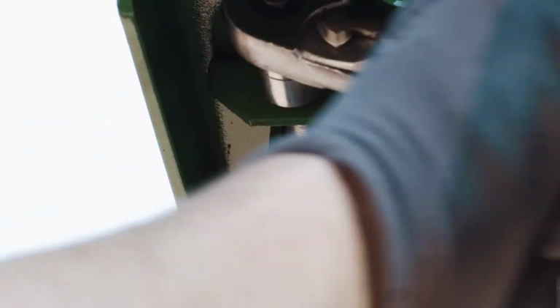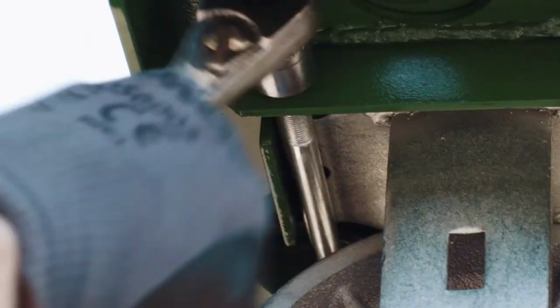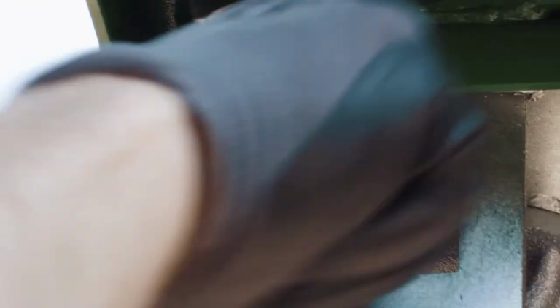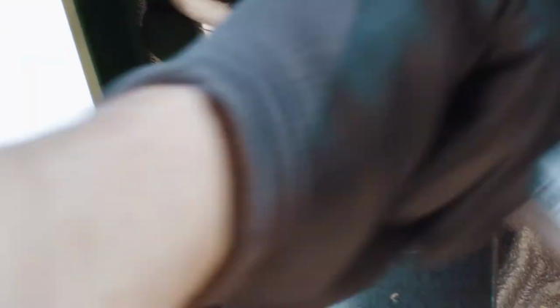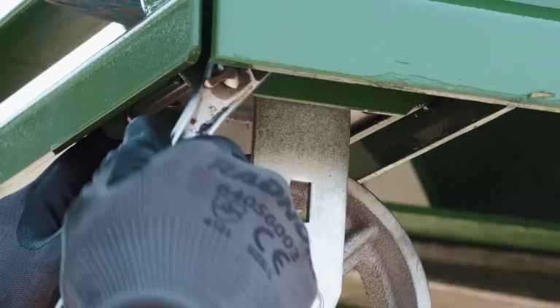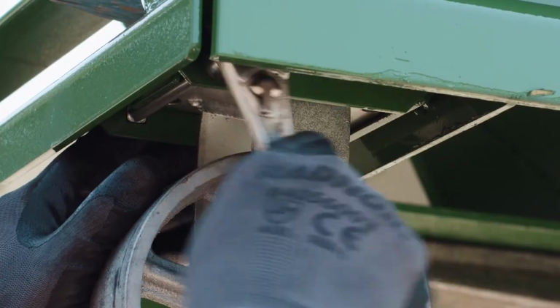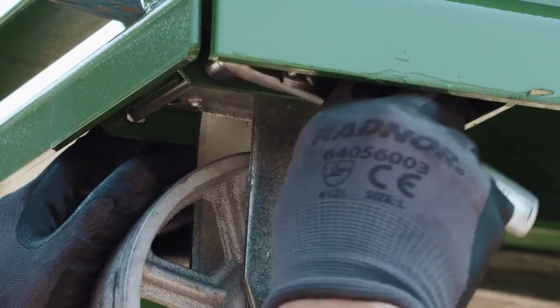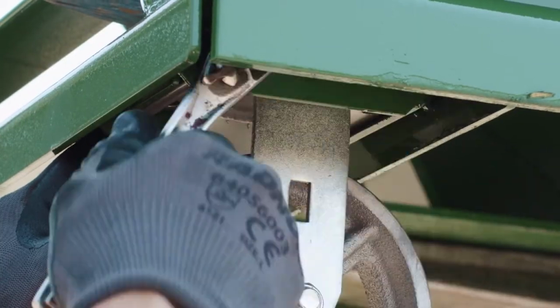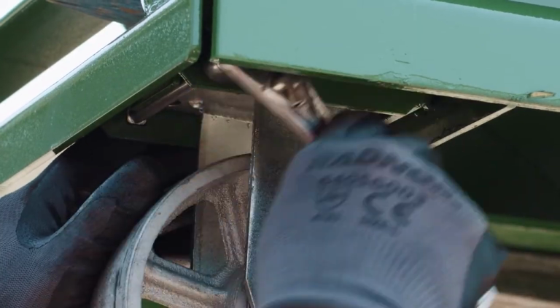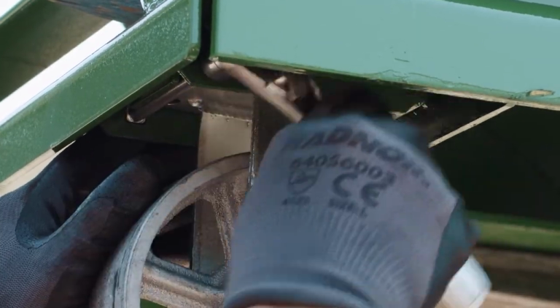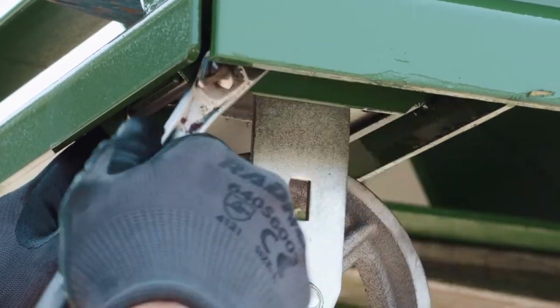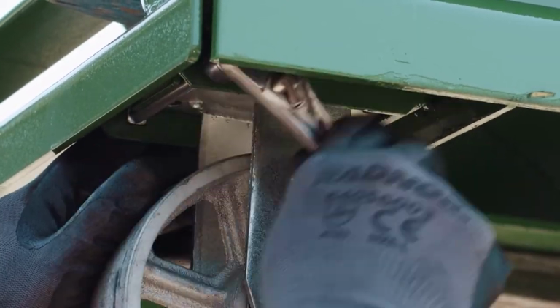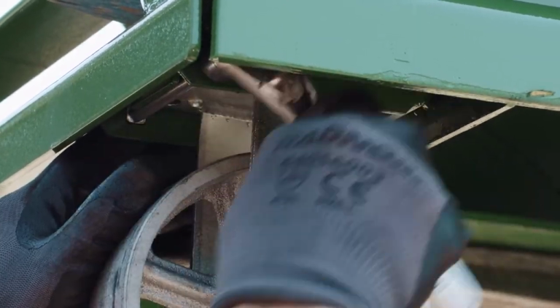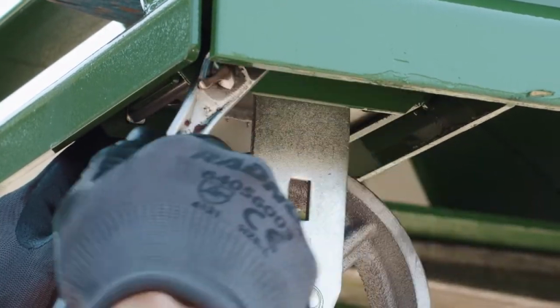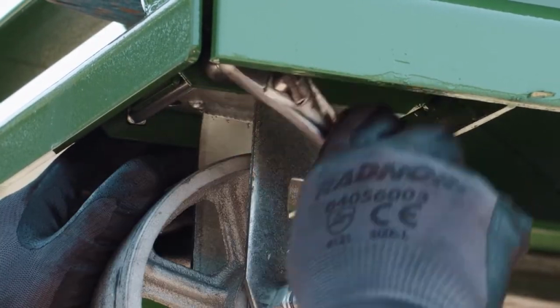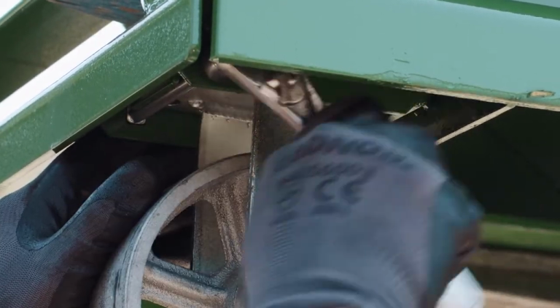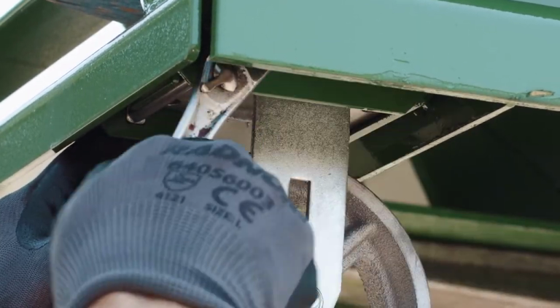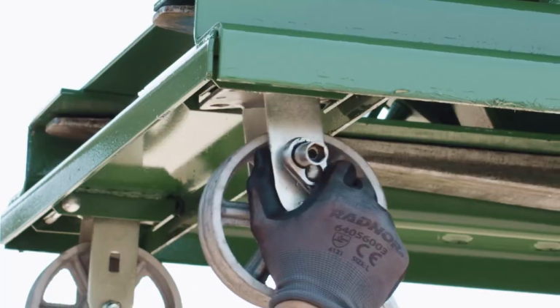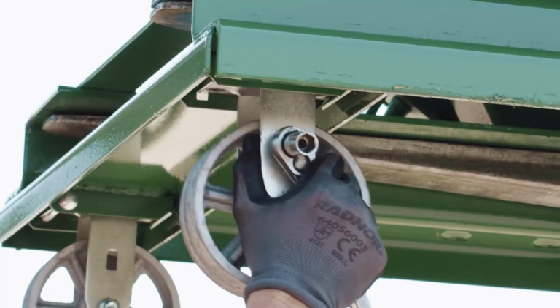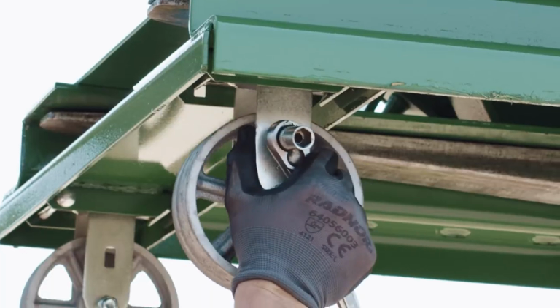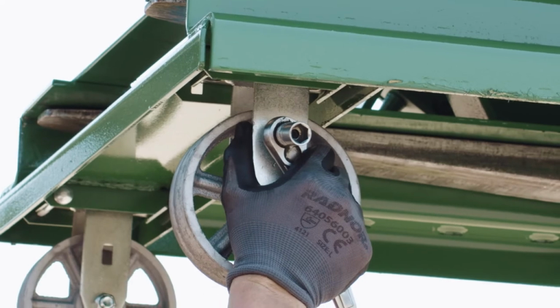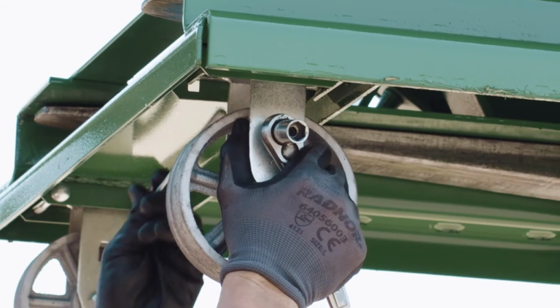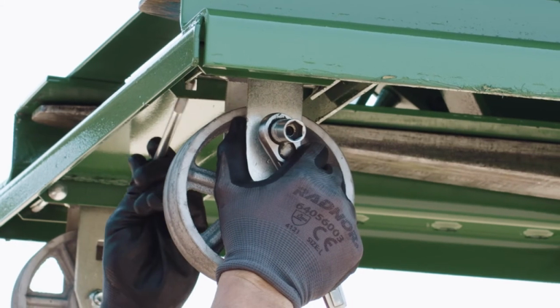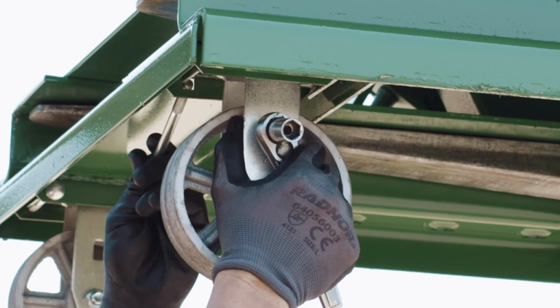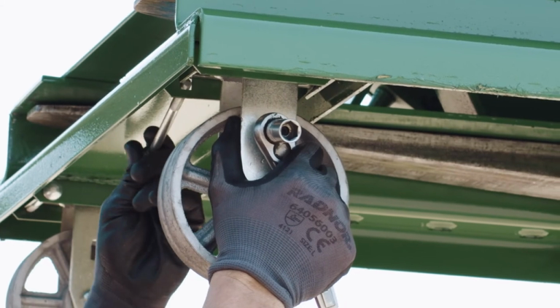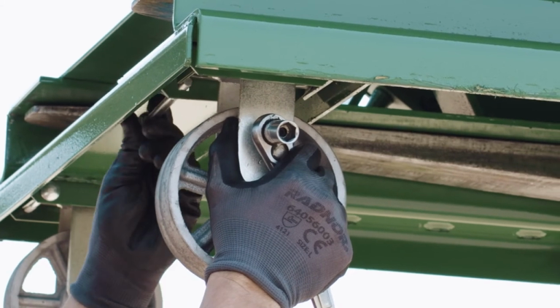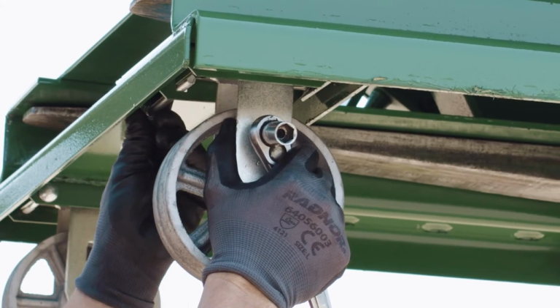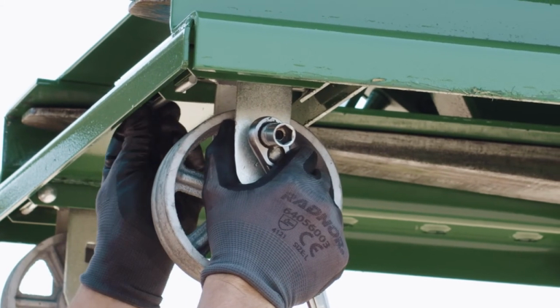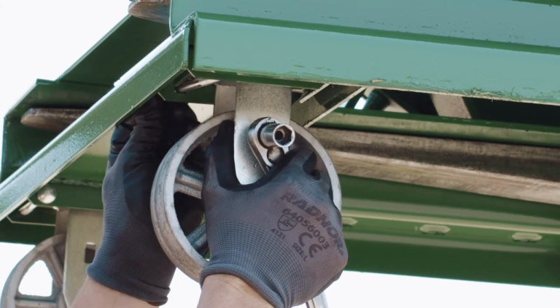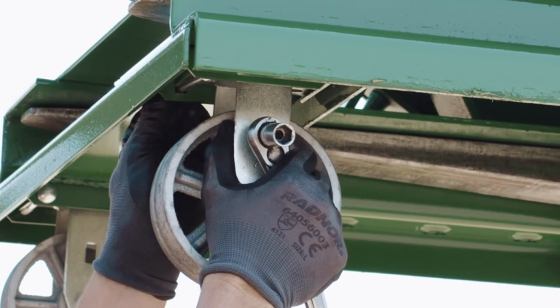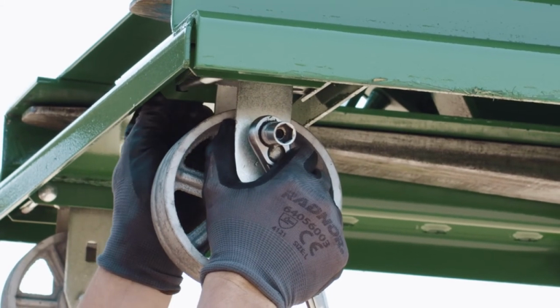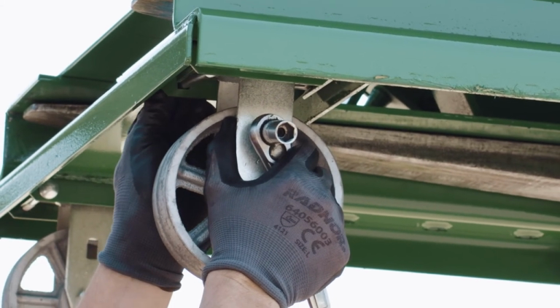Do not over-tighten the nut. Repeat this step for all remaining casters.